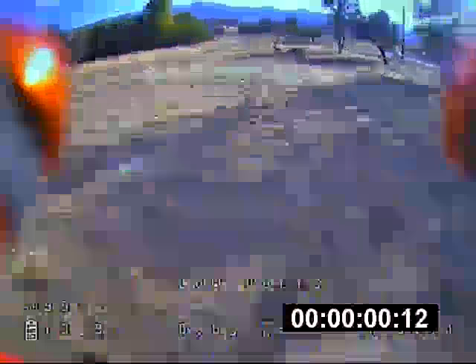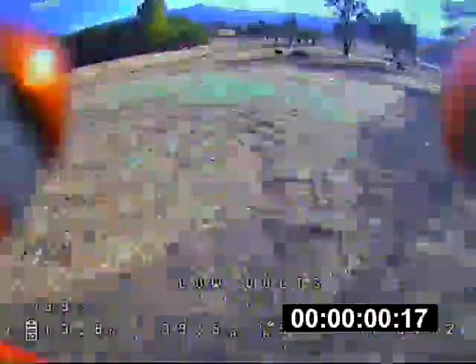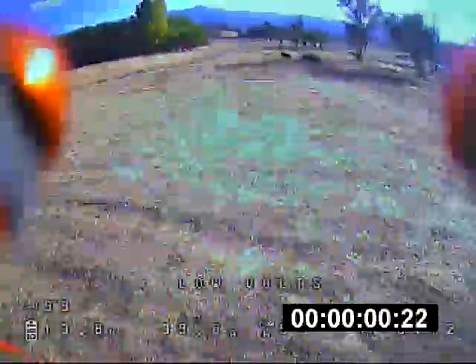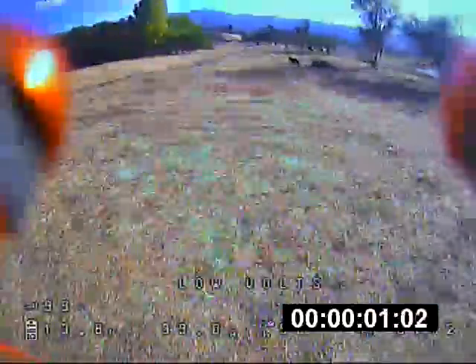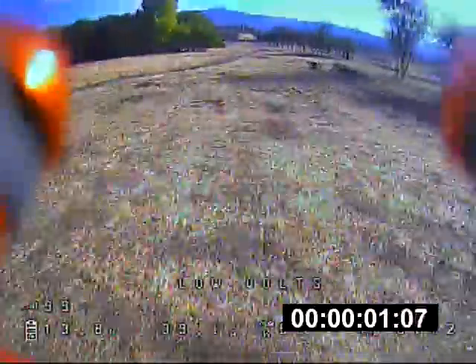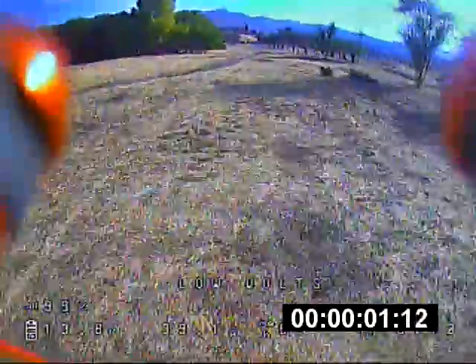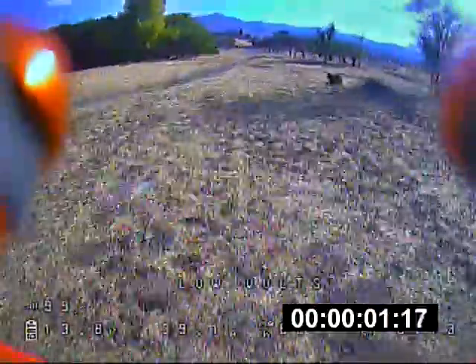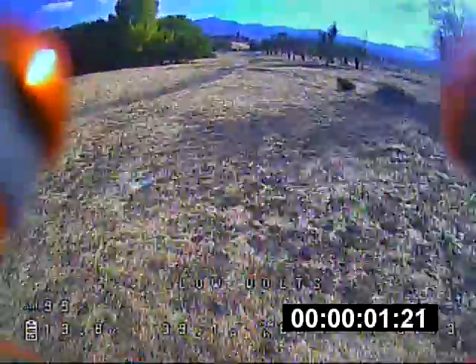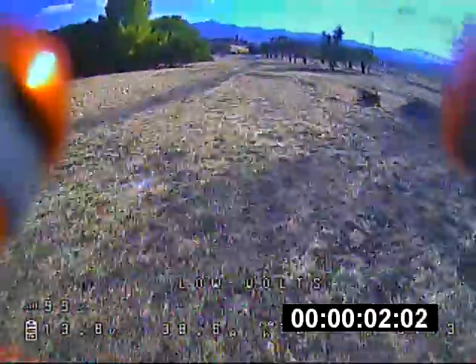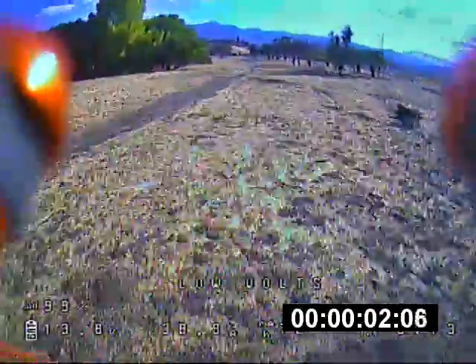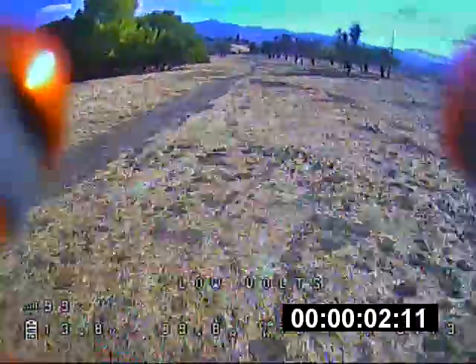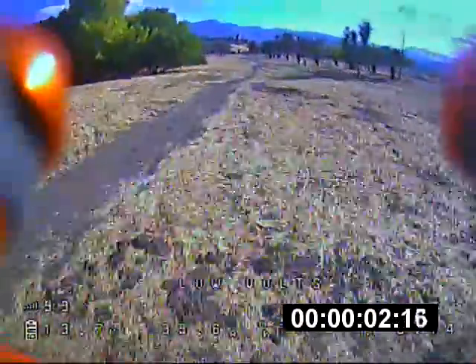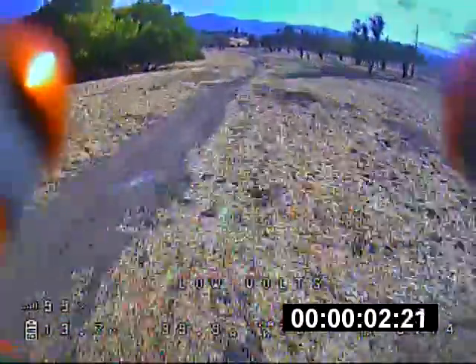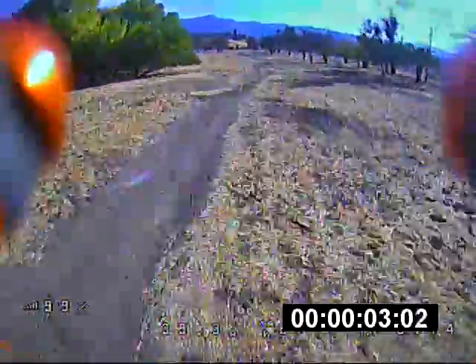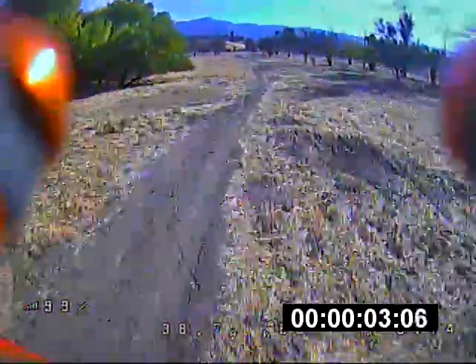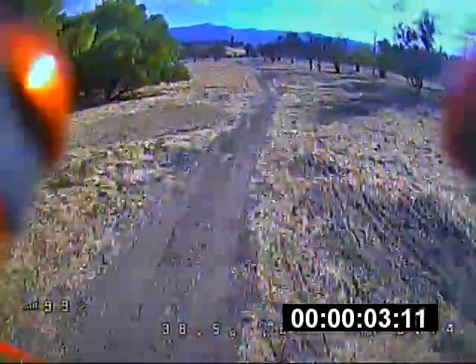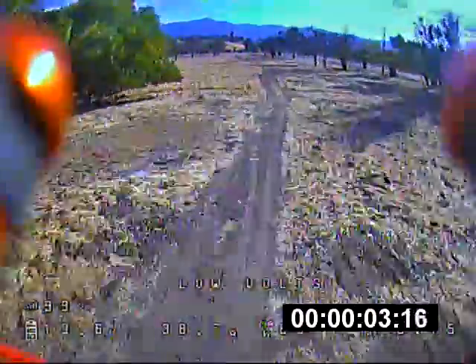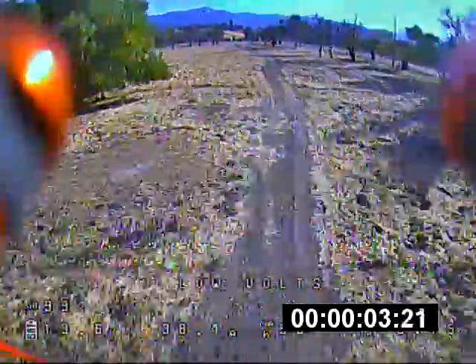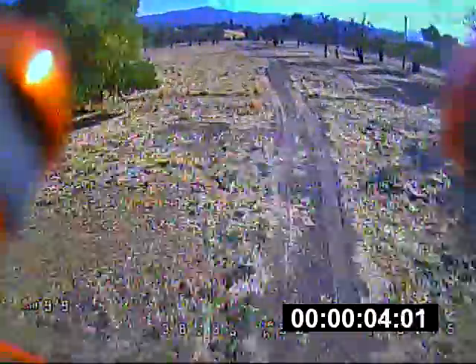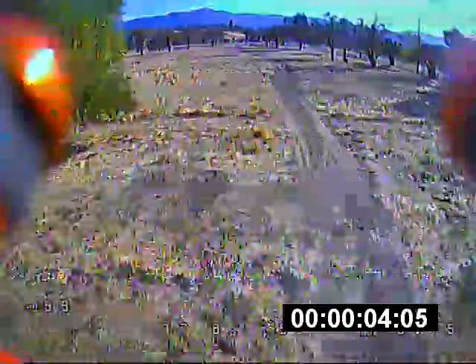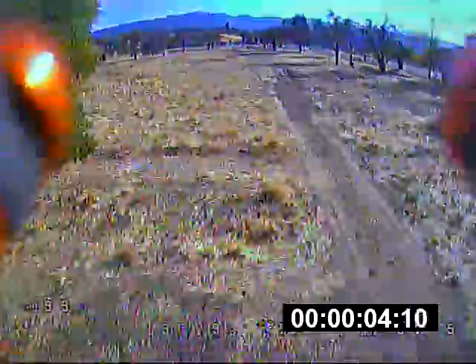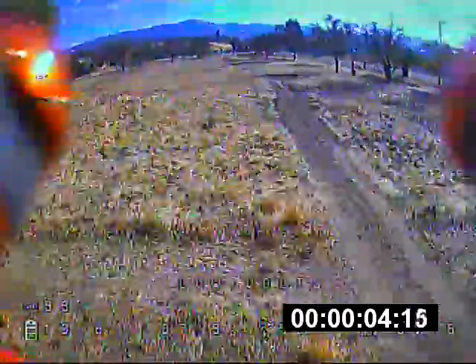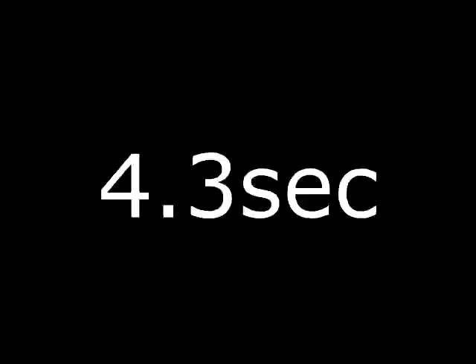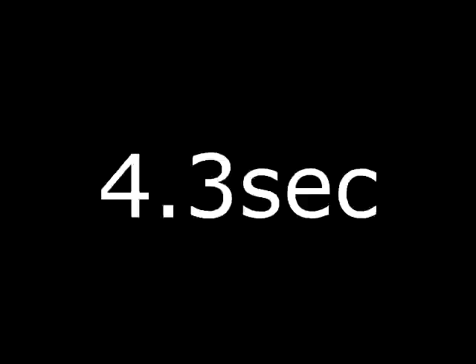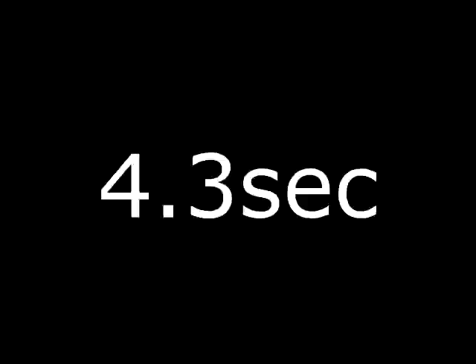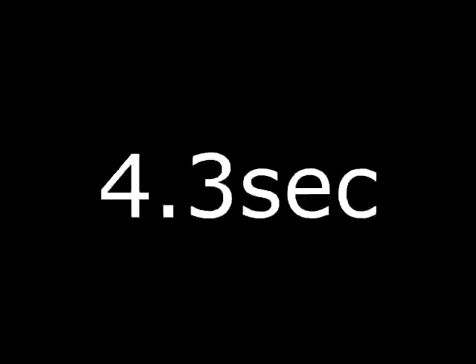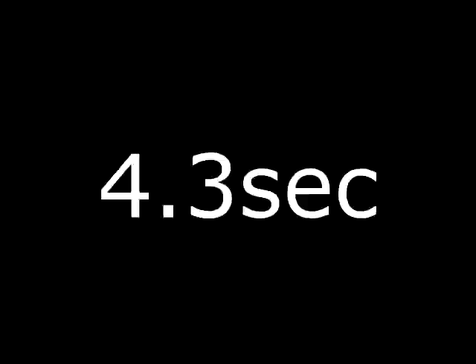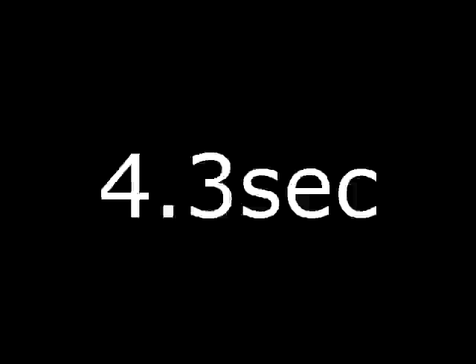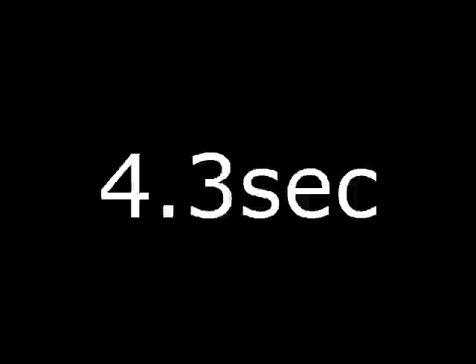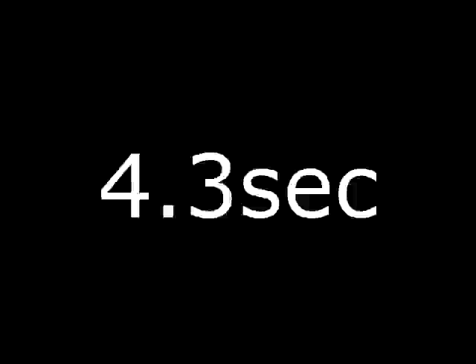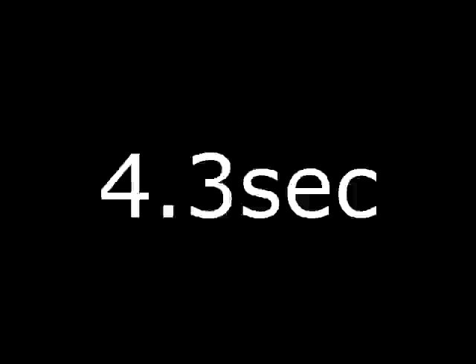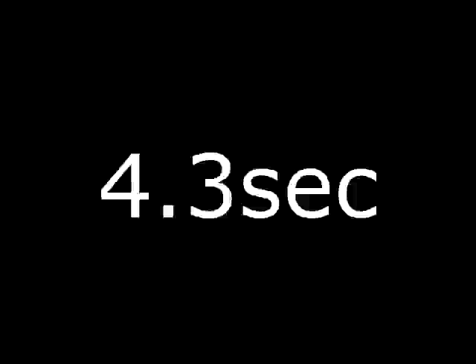Finally, we tested the King Kong 5040 tri-blades, which are nearly identical to the HQ prop 5040 tri-blades with all the pros seen in life.